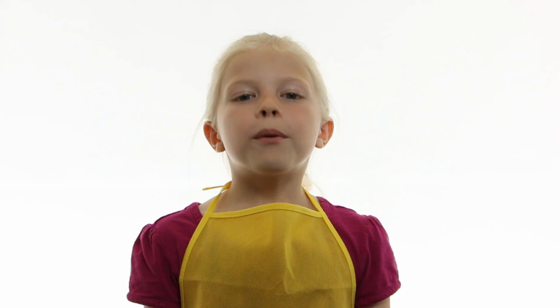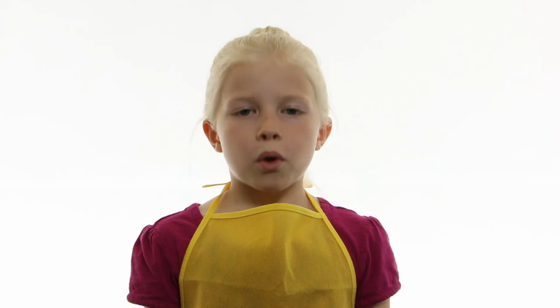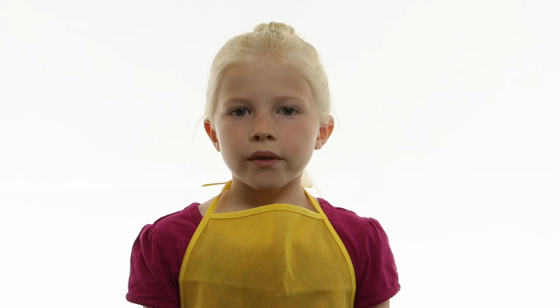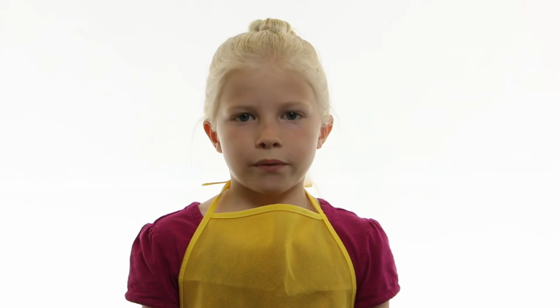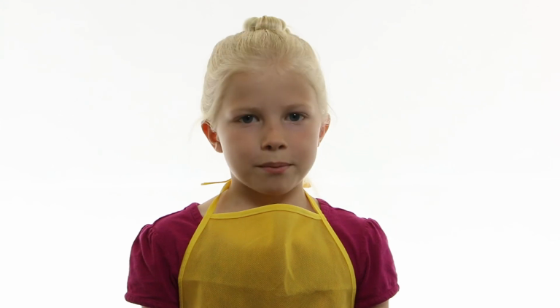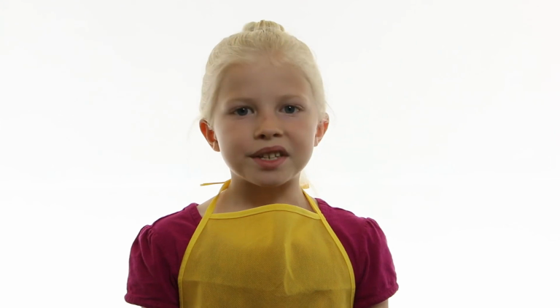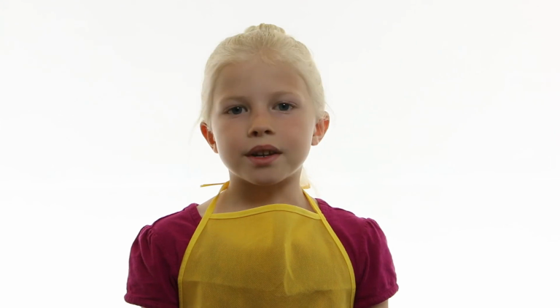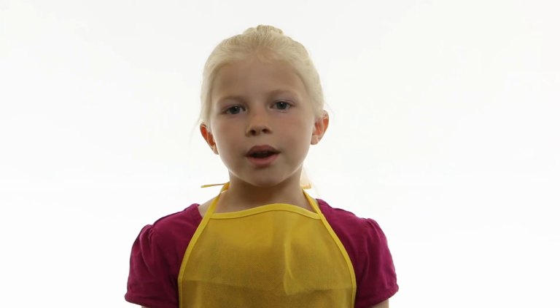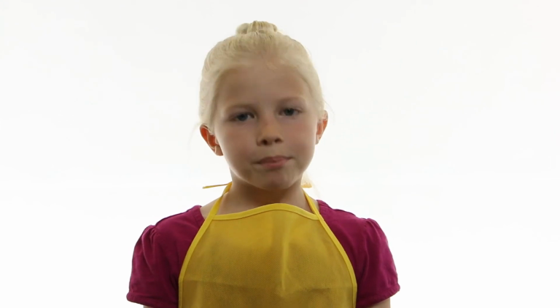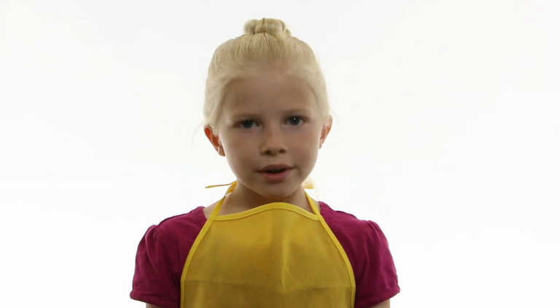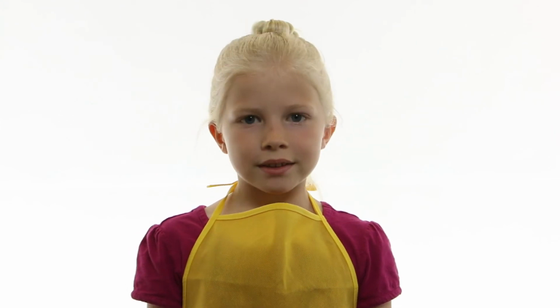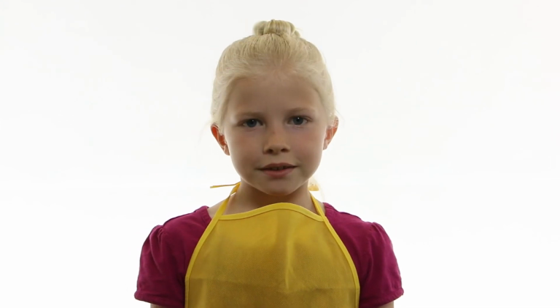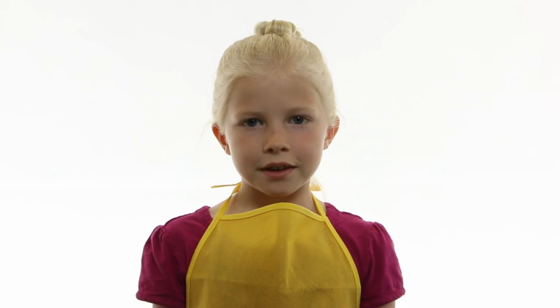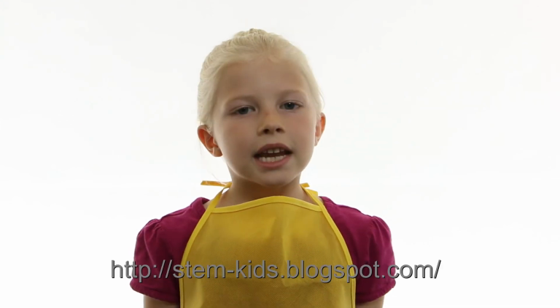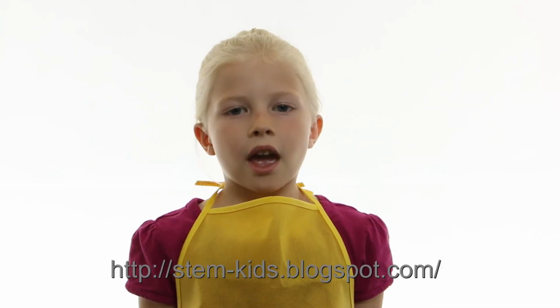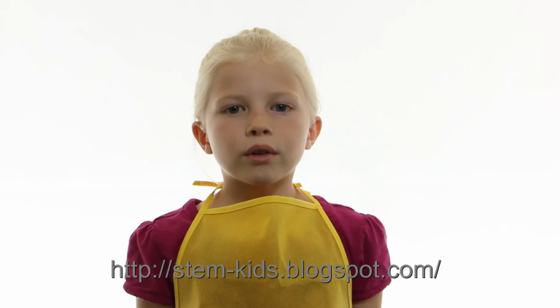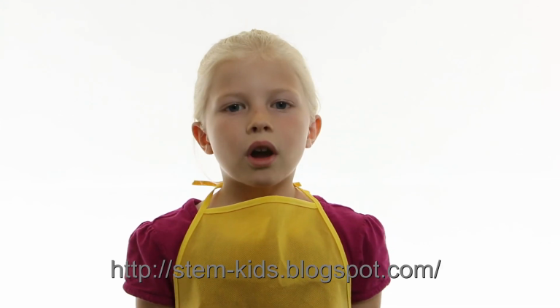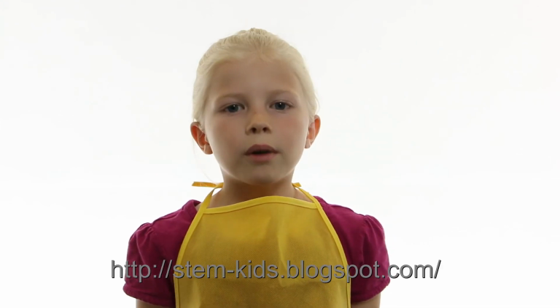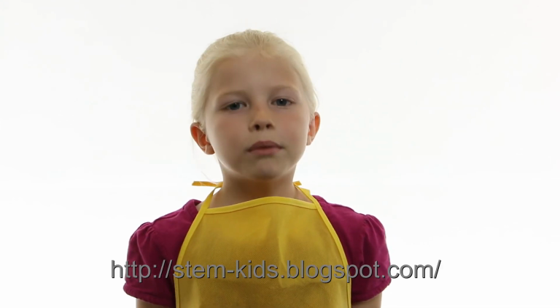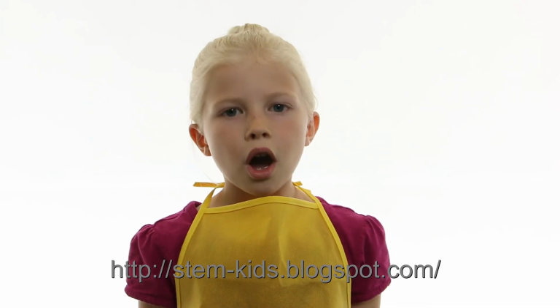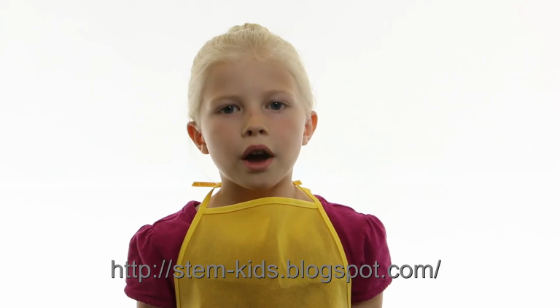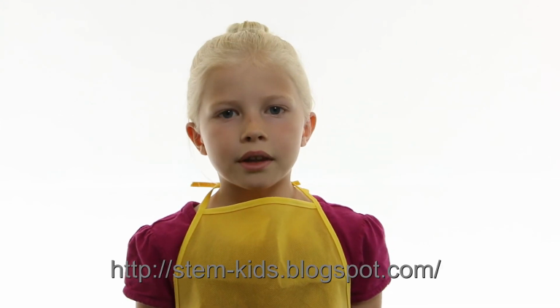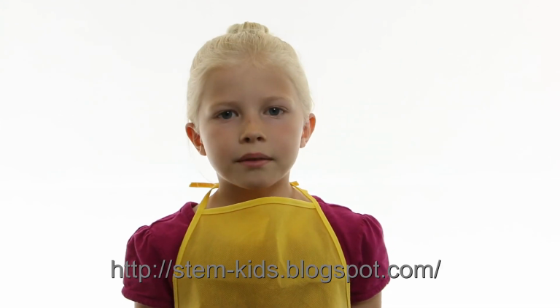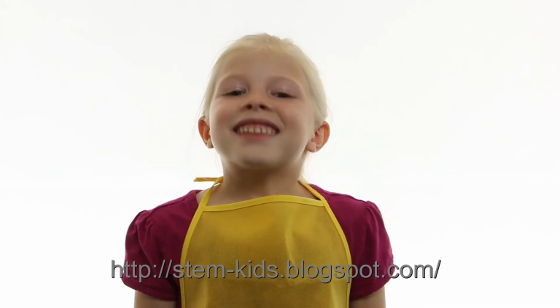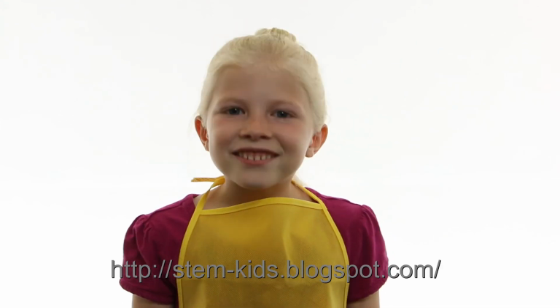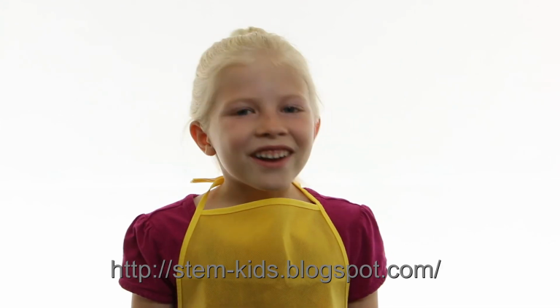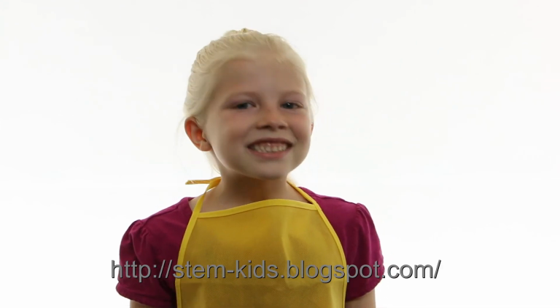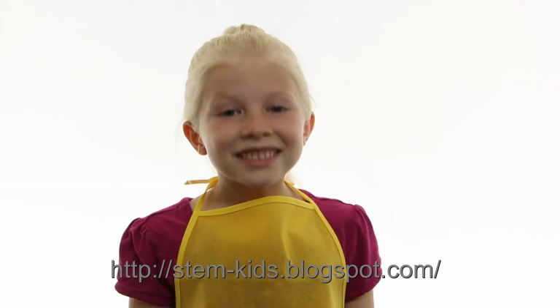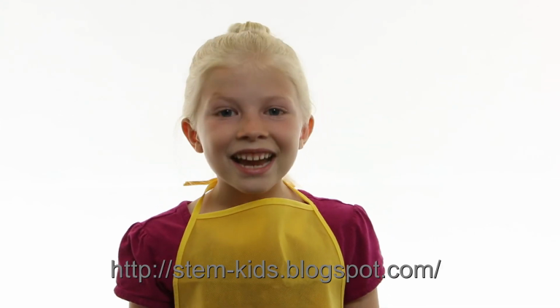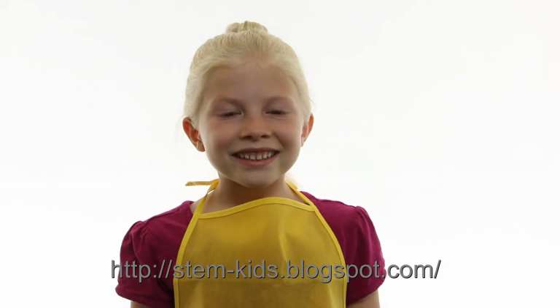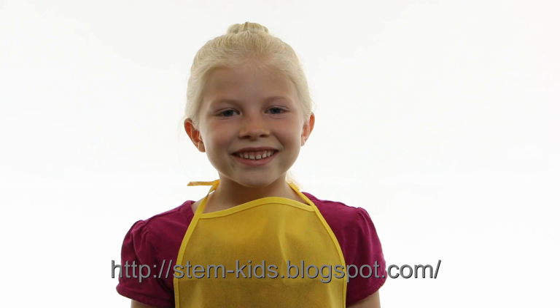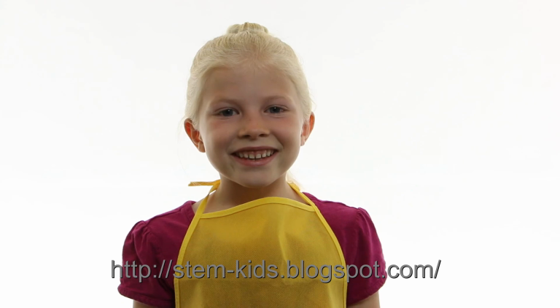For more information on buoyancy, check out our blog. Thanks for watching Science Kid!